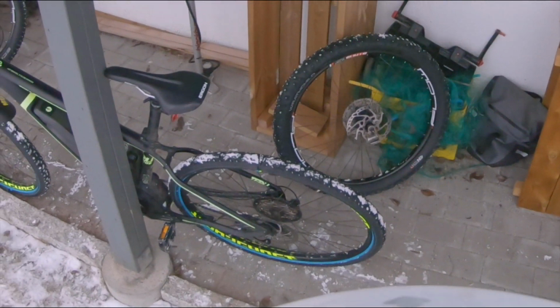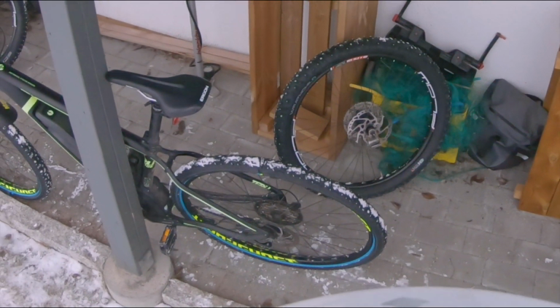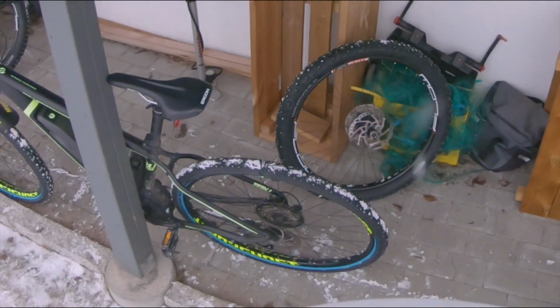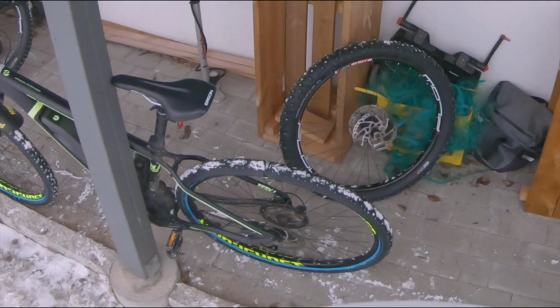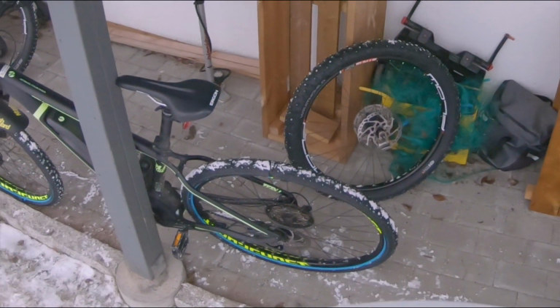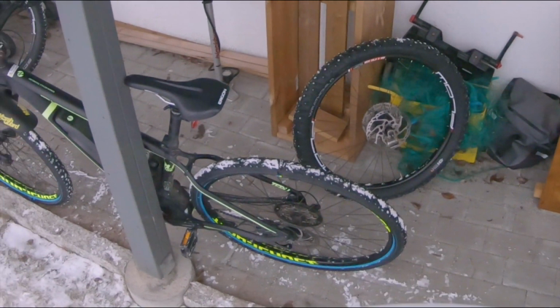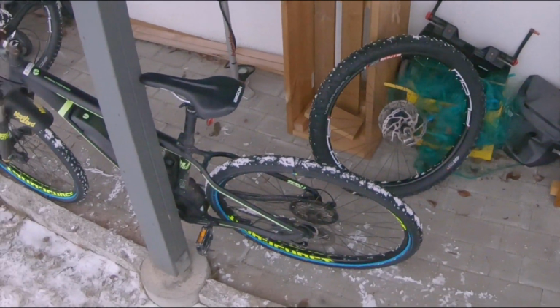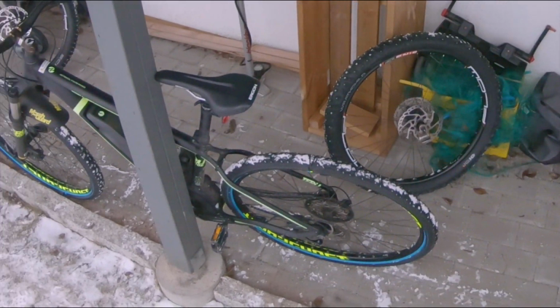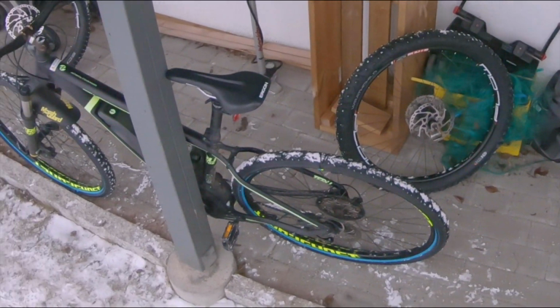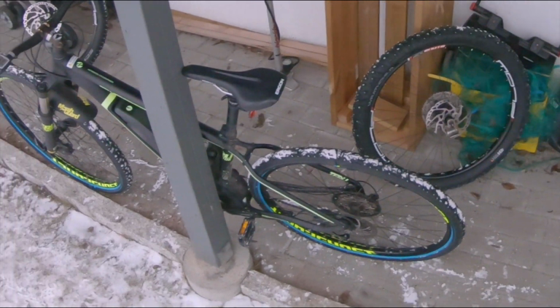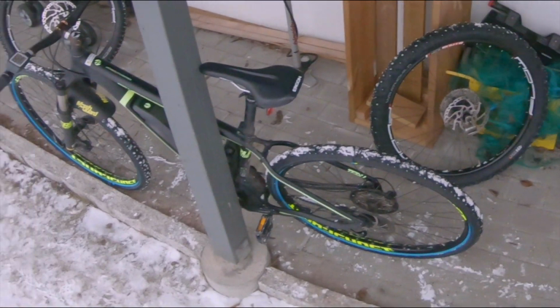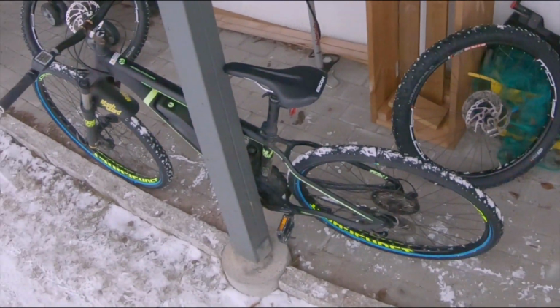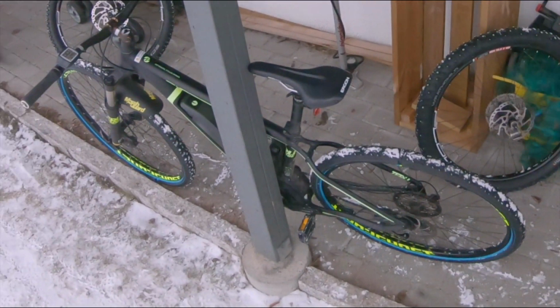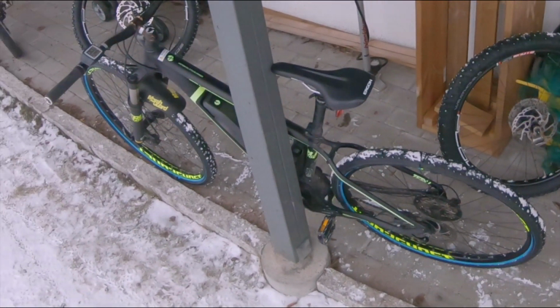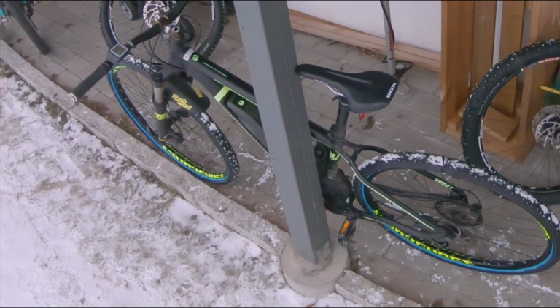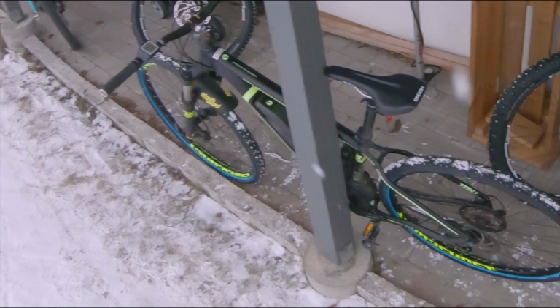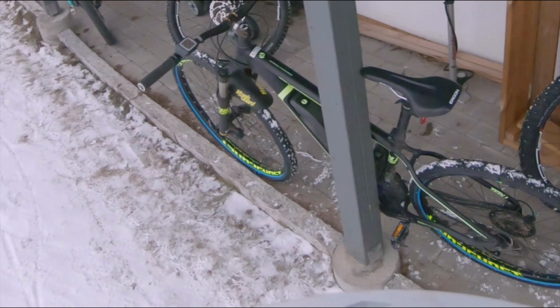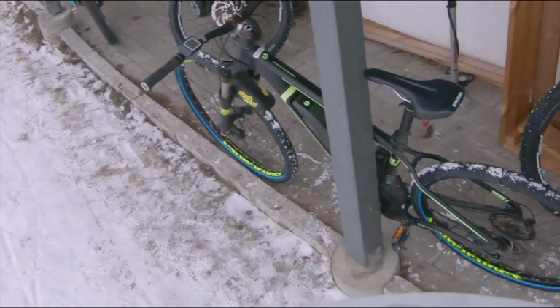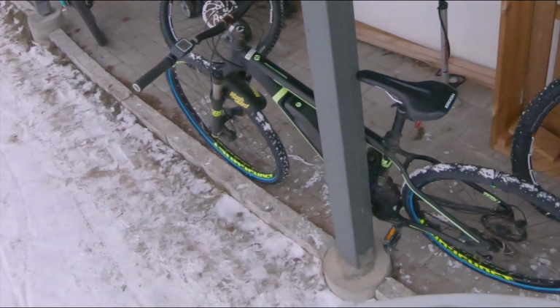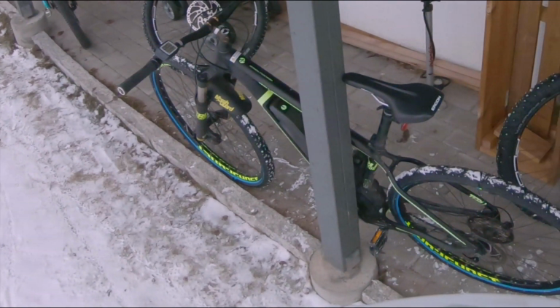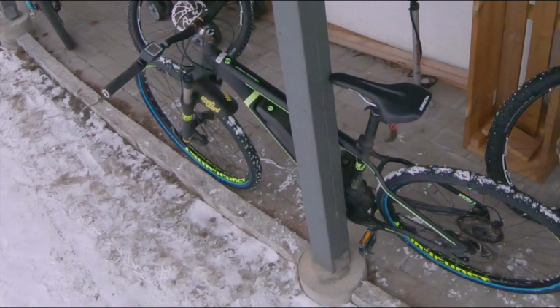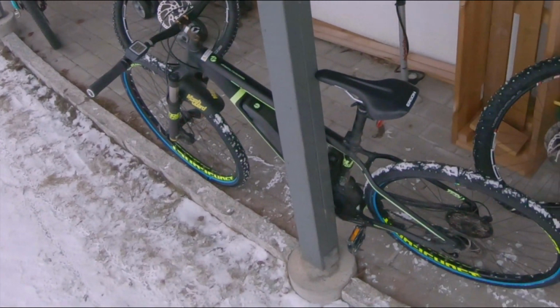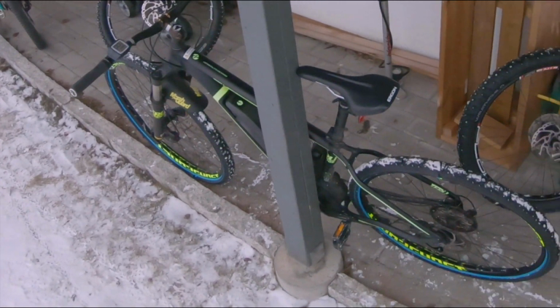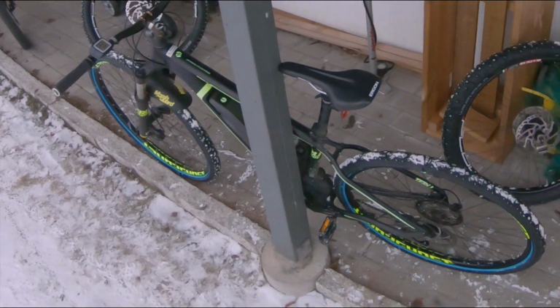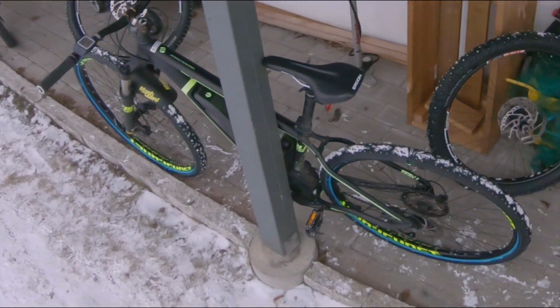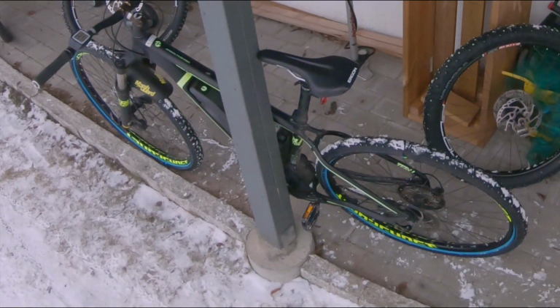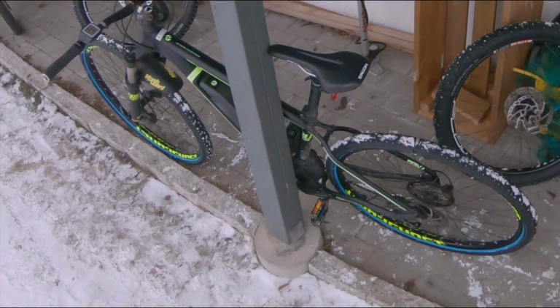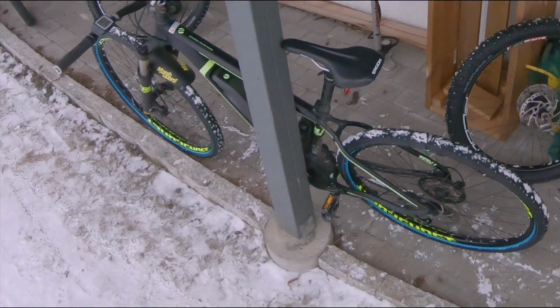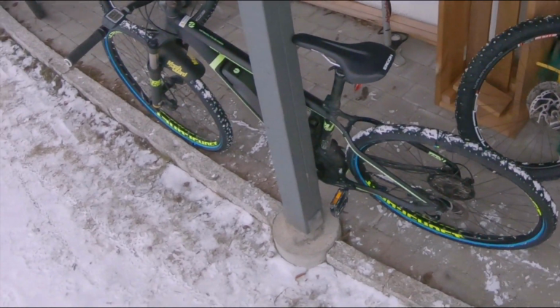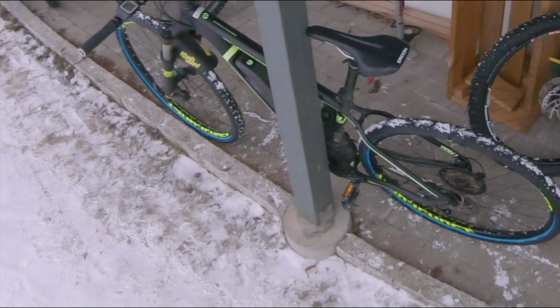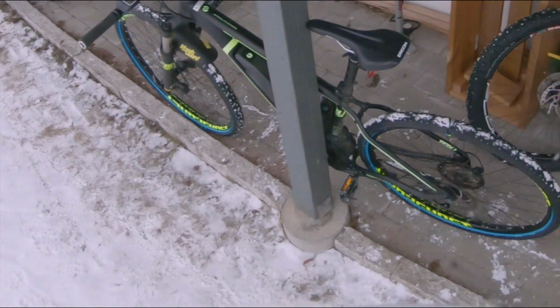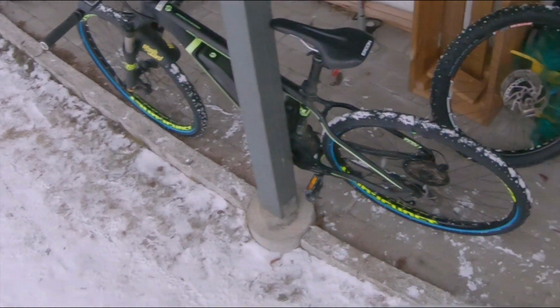If I change to a bigger 29er tire, everything should be perfect.